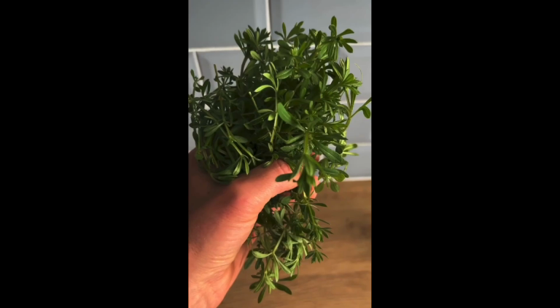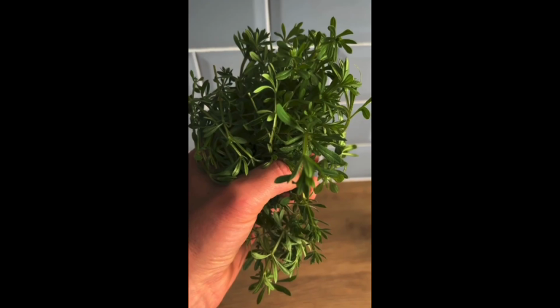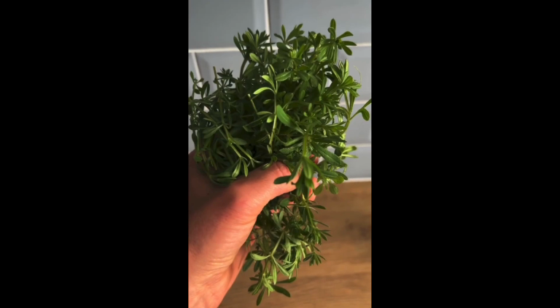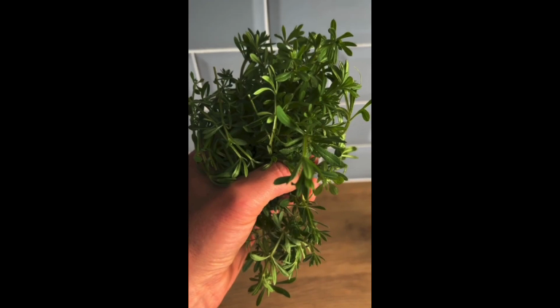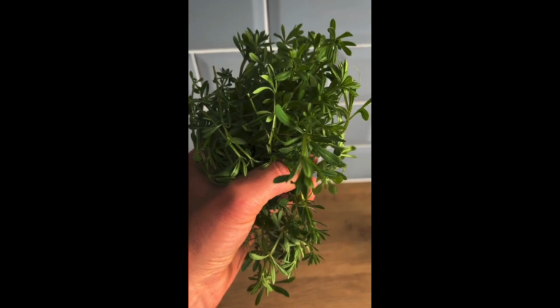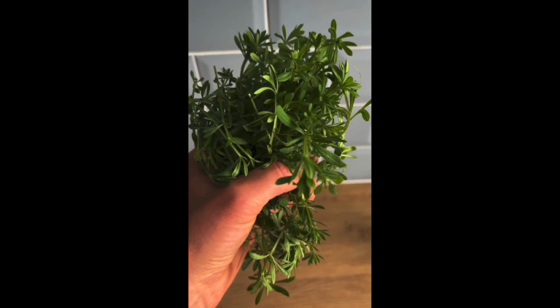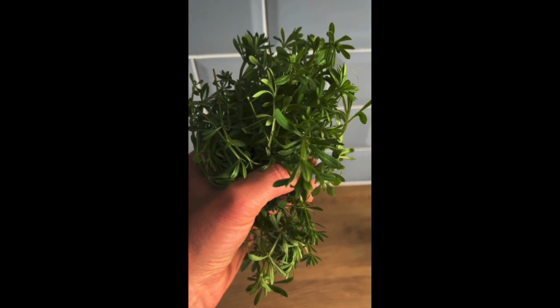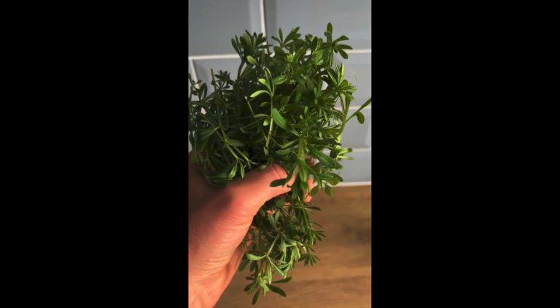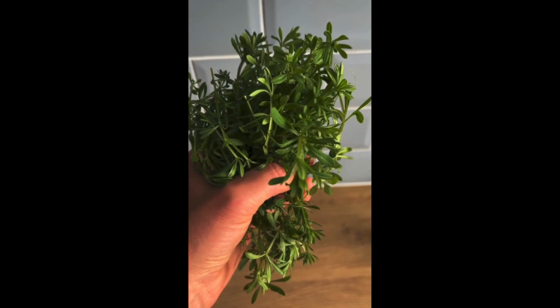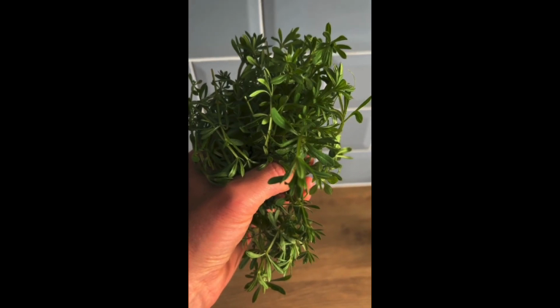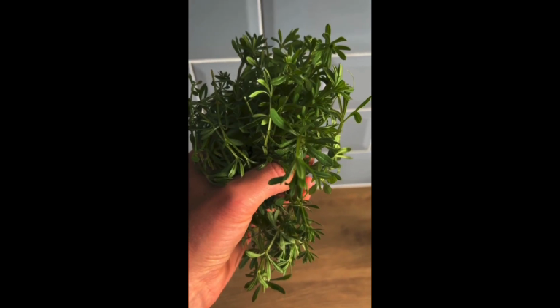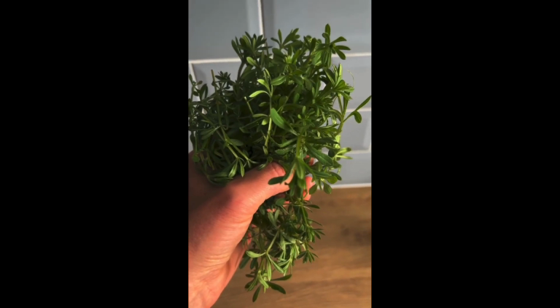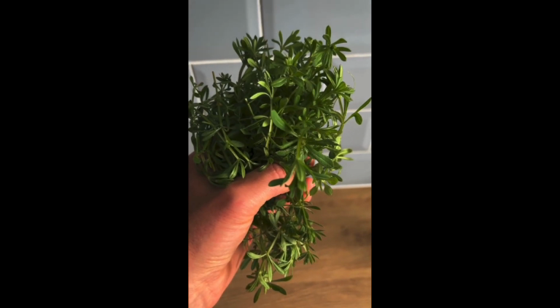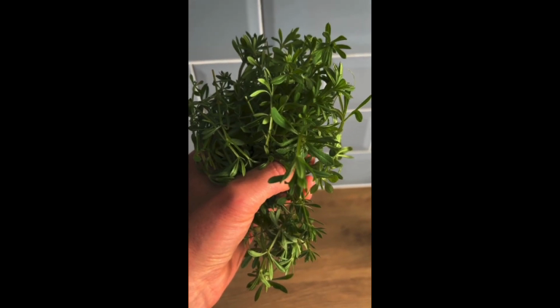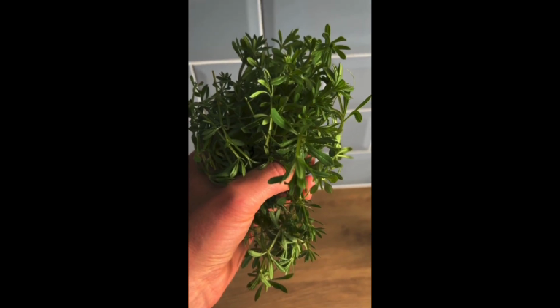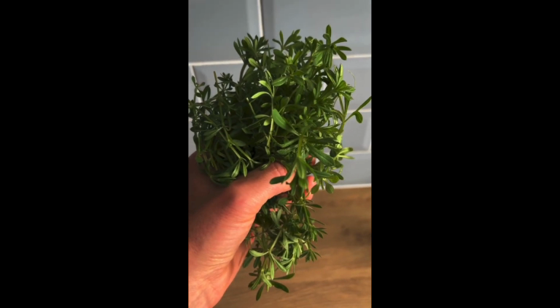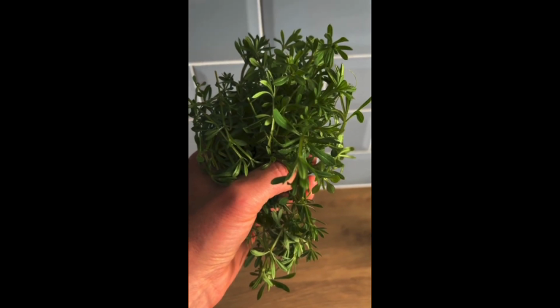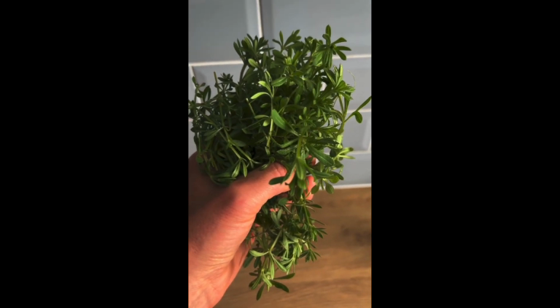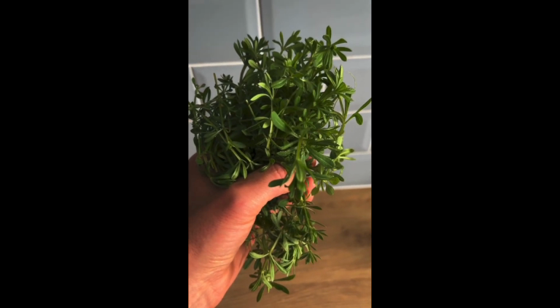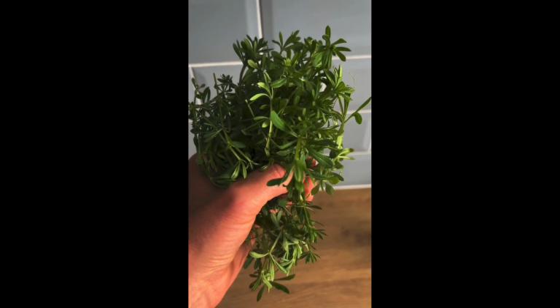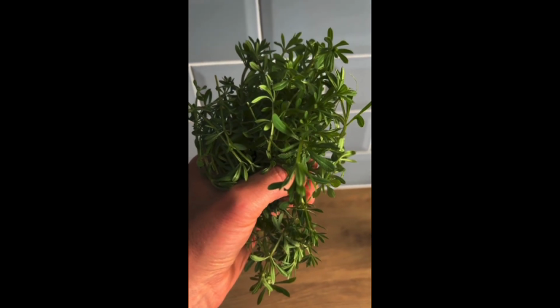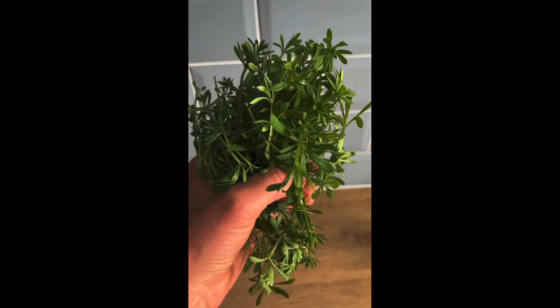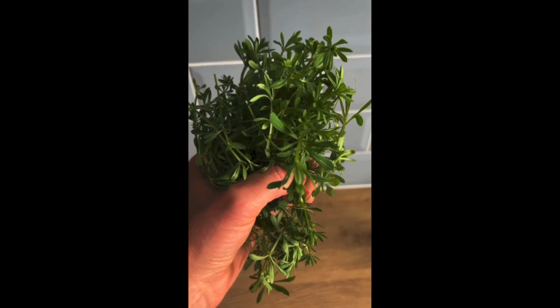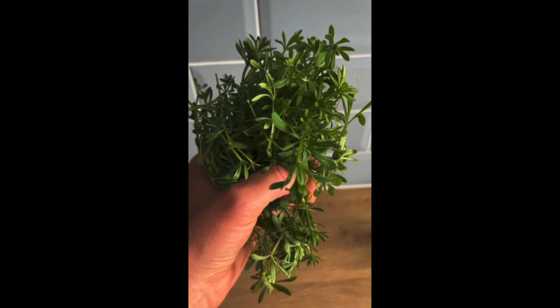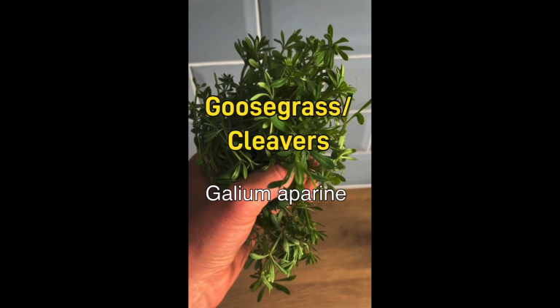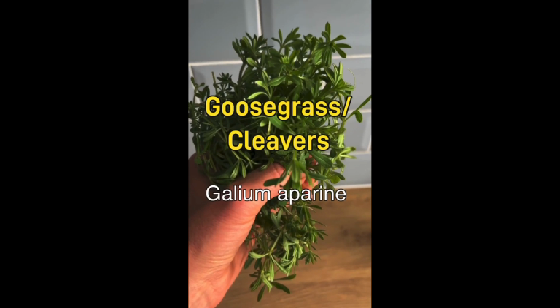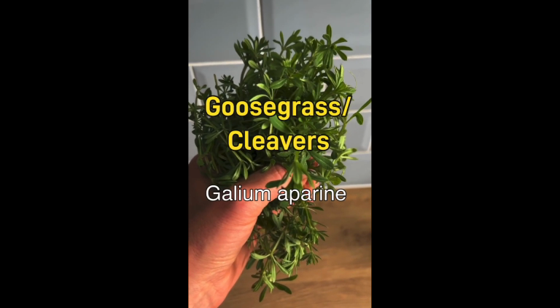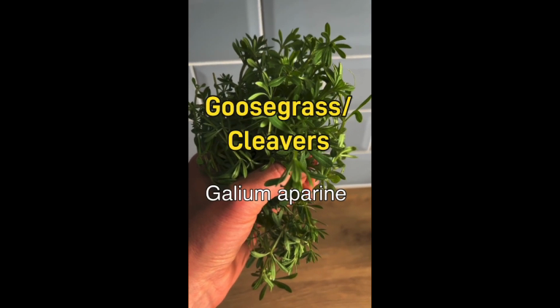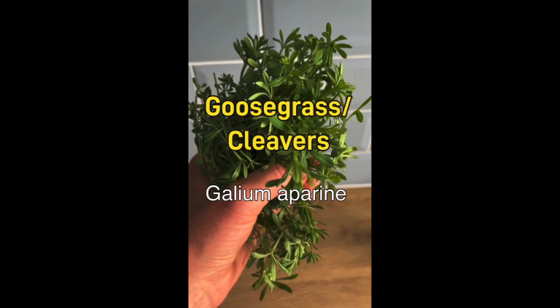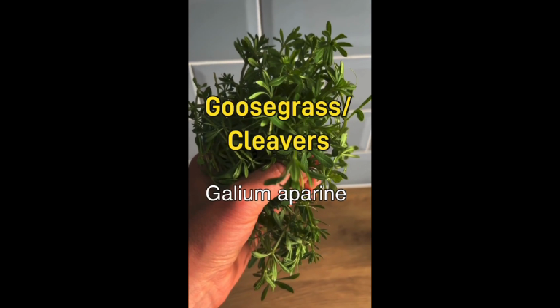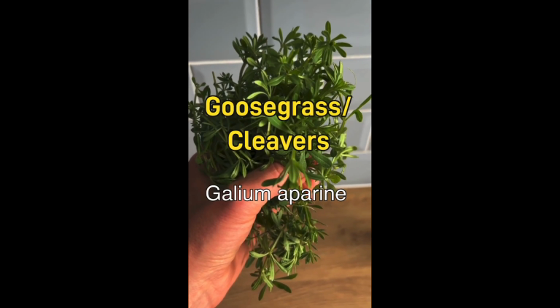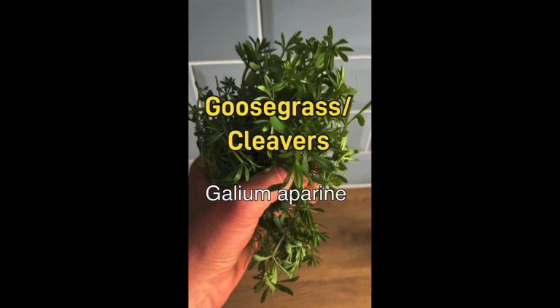We're going to make a cold infusion from this plant here, which has lots of different common names including goose grass and cleavers.